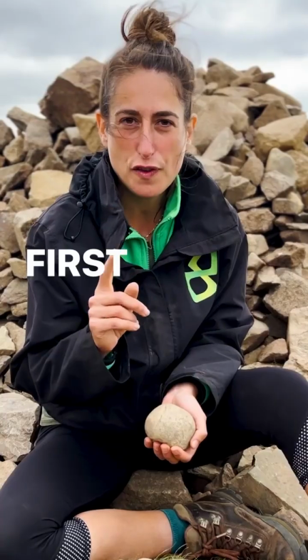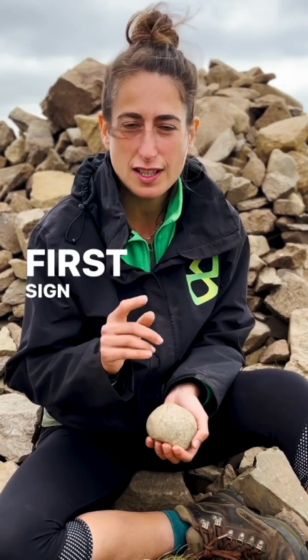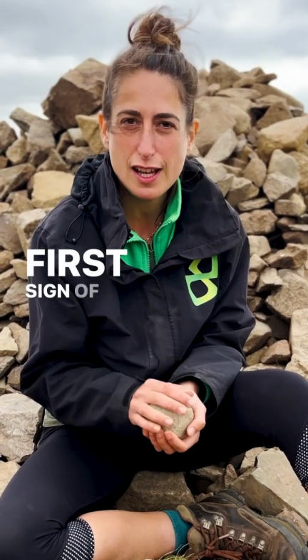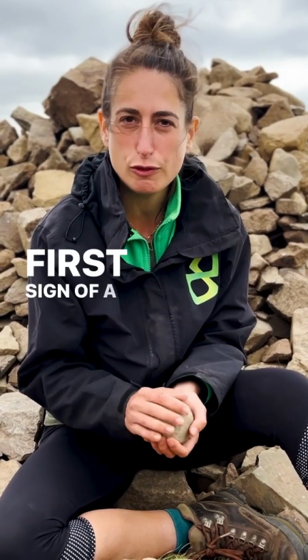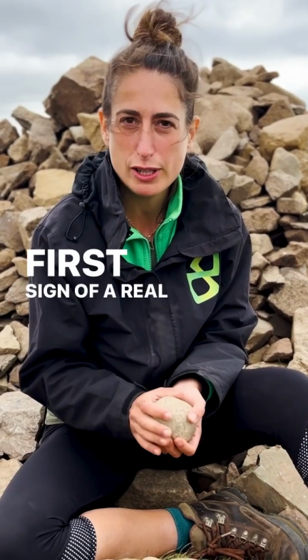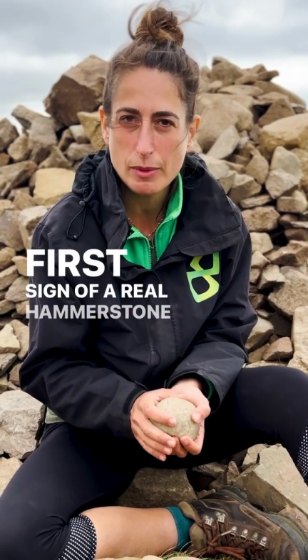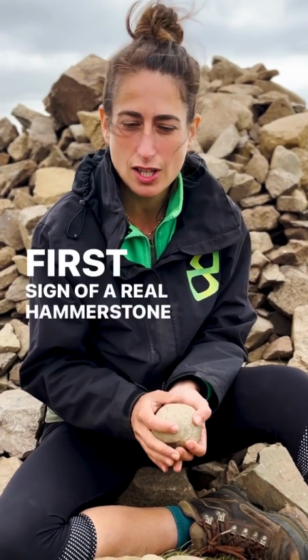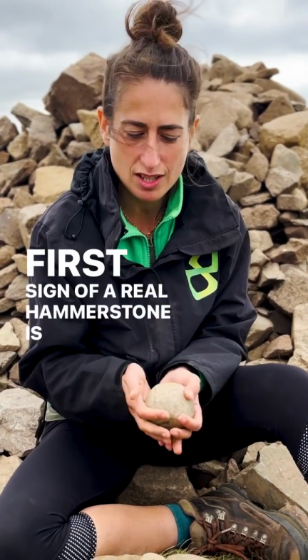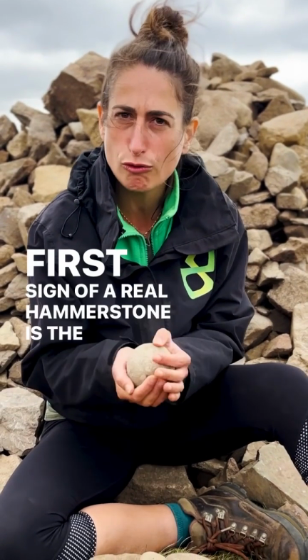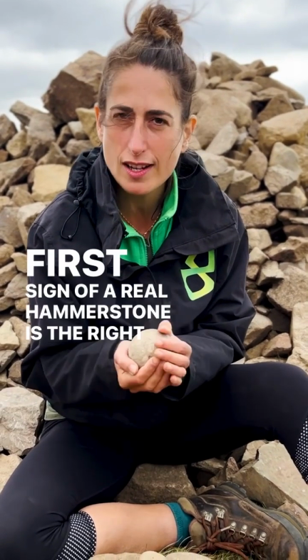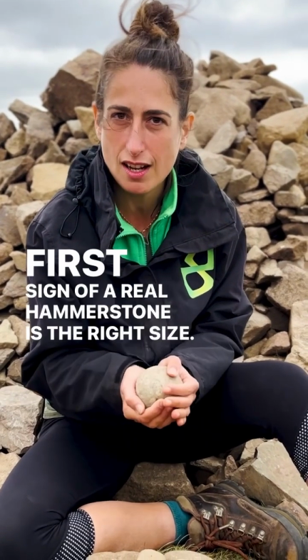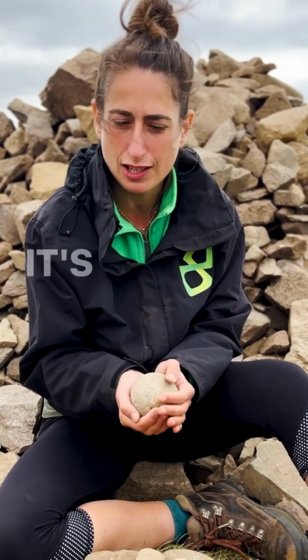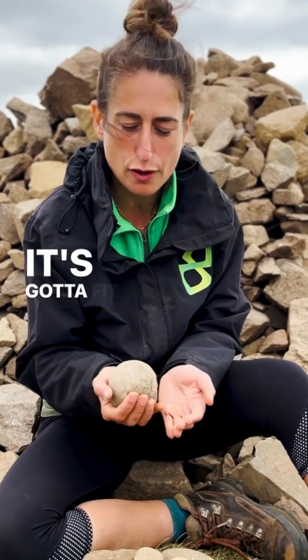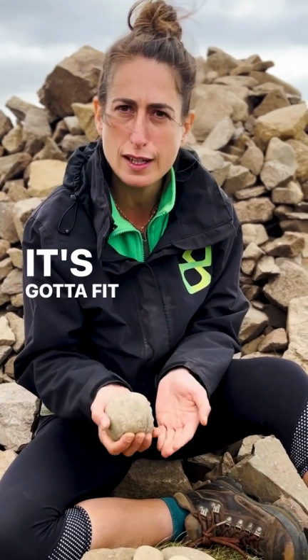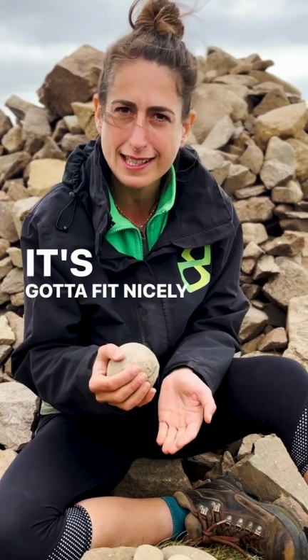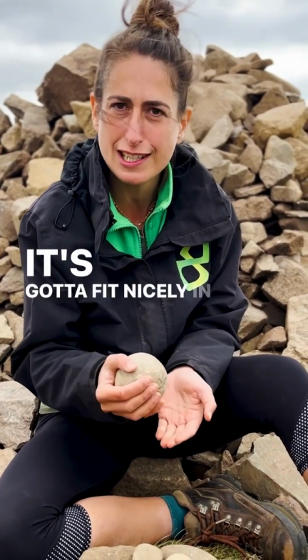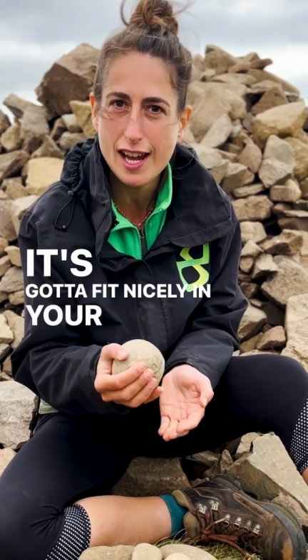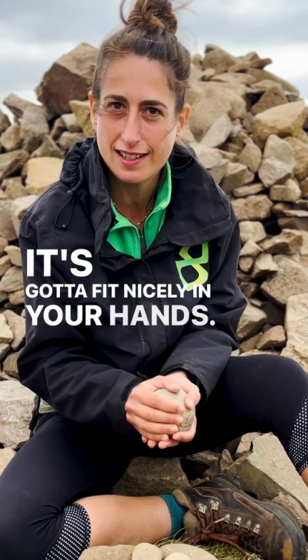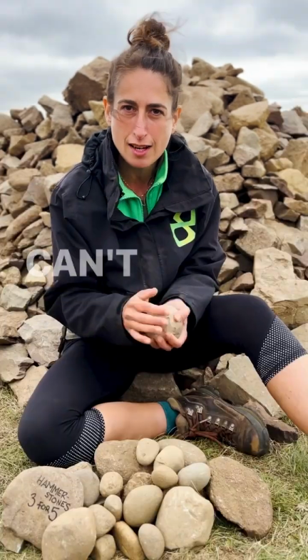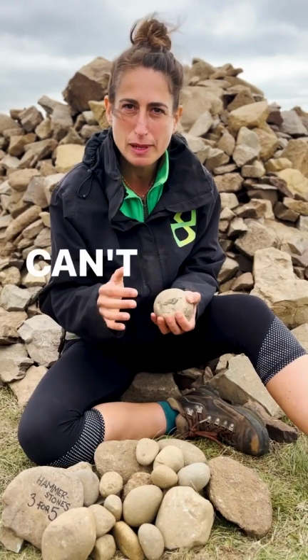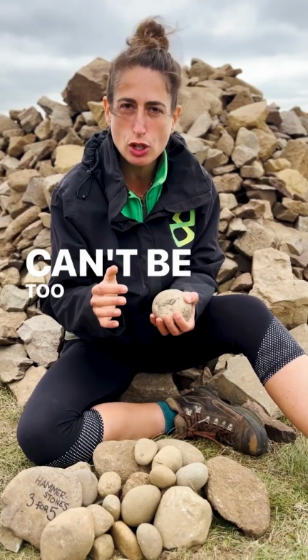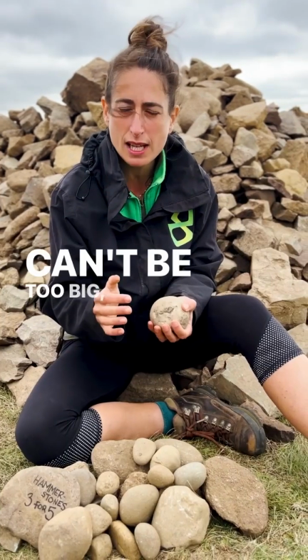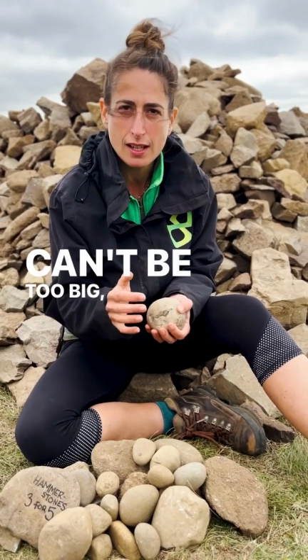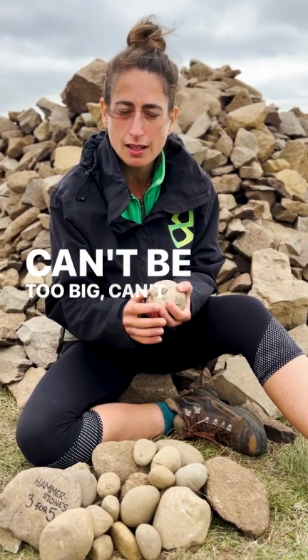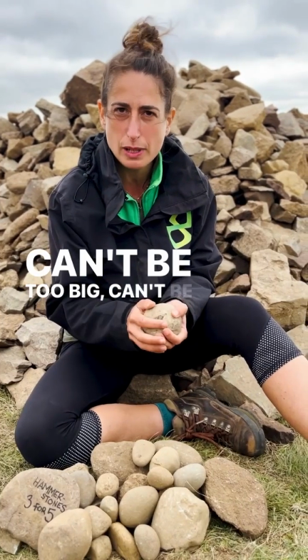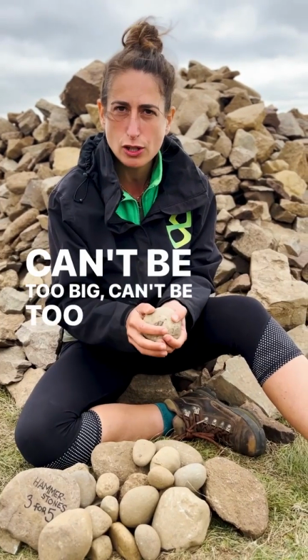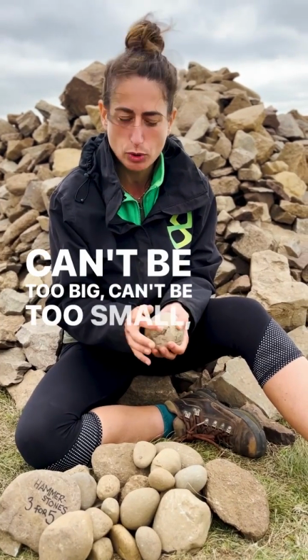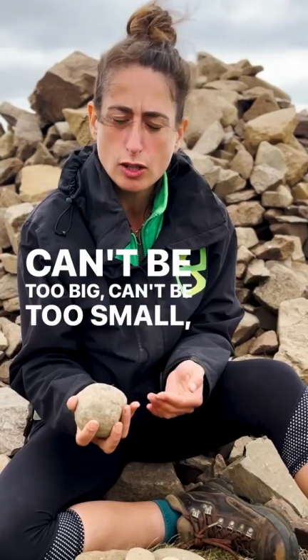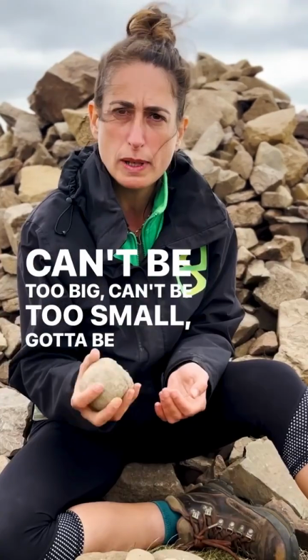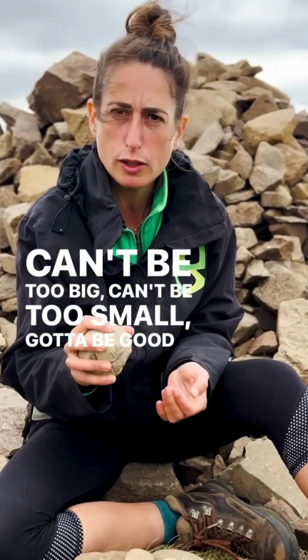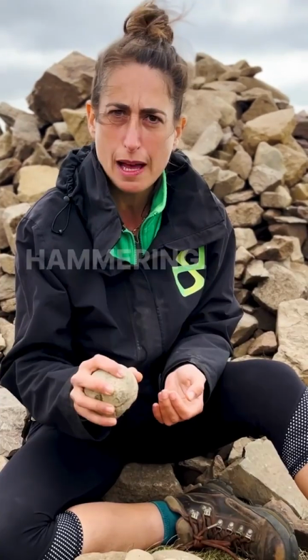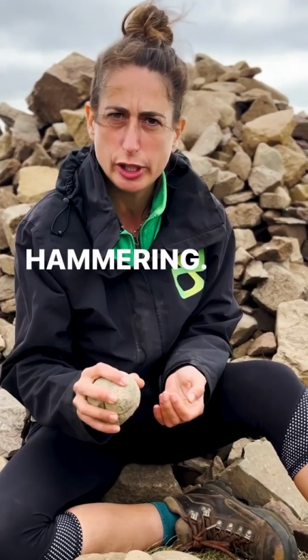First sign of a real hammerstone: it's the right size. It's got to fit nicely in your hands. Can't be too big, can't be too small. Got to be good for hammering.